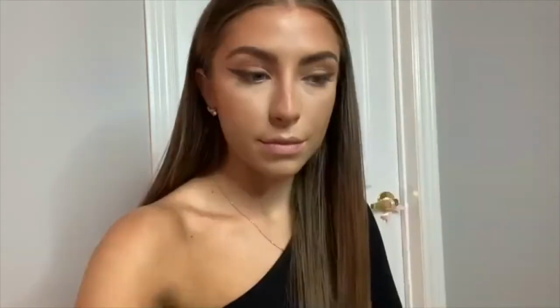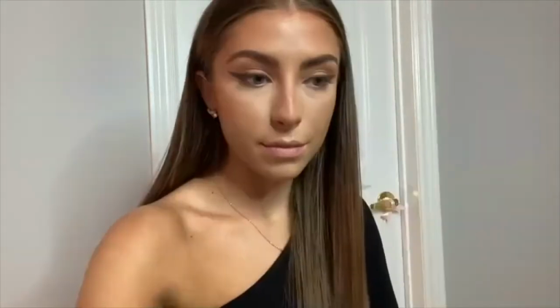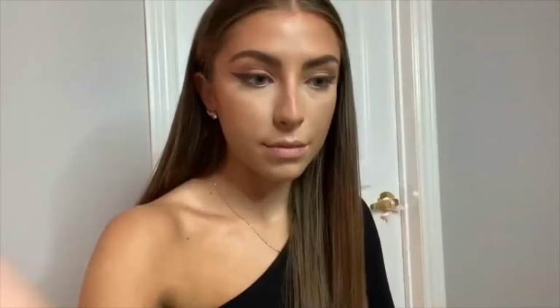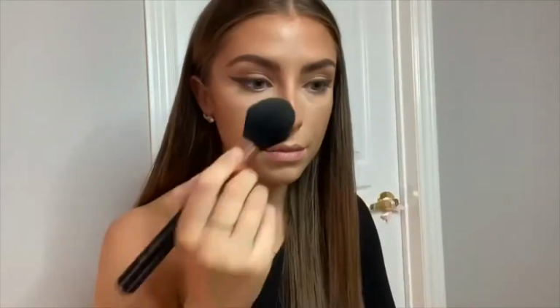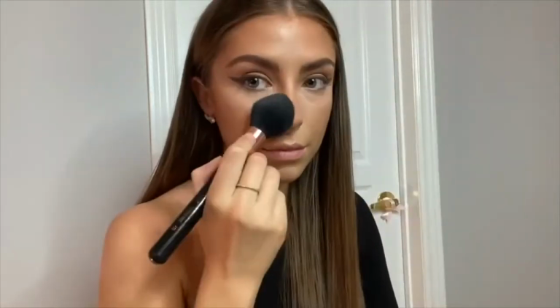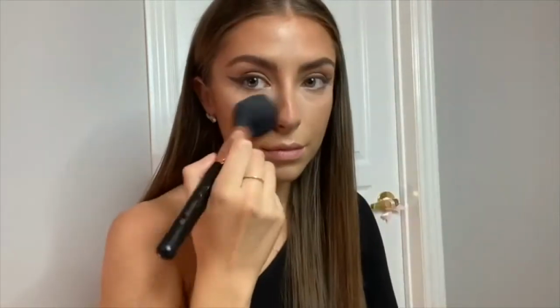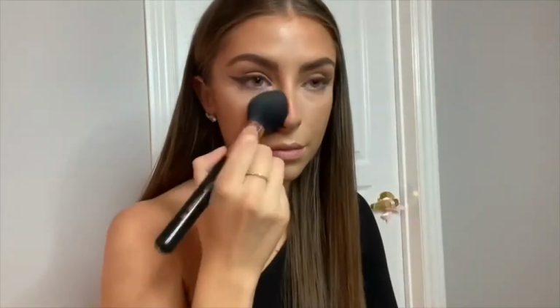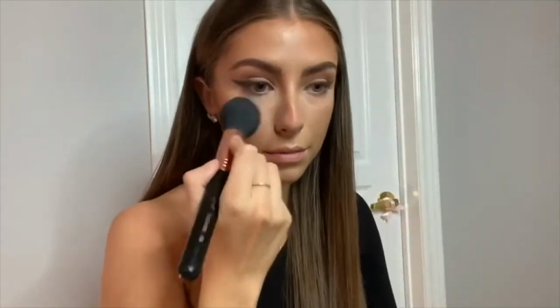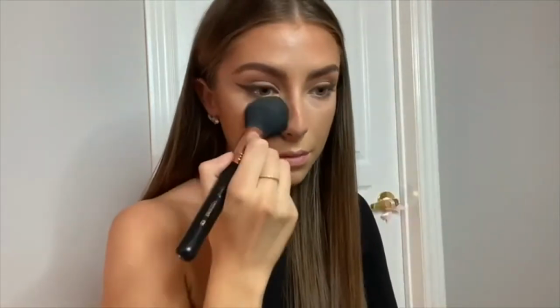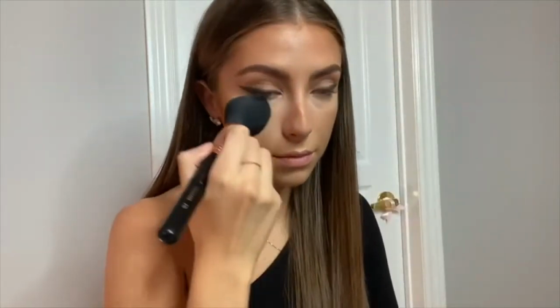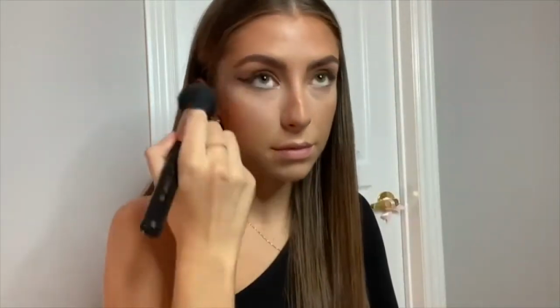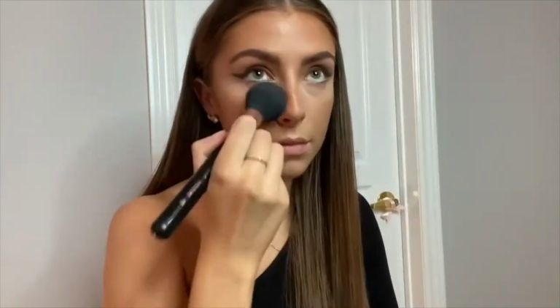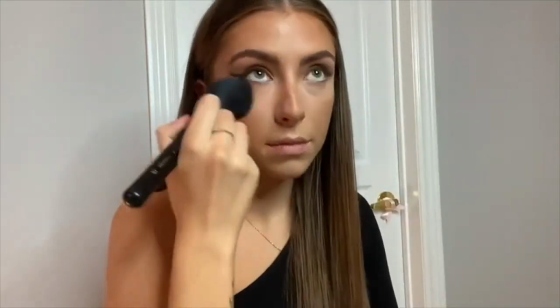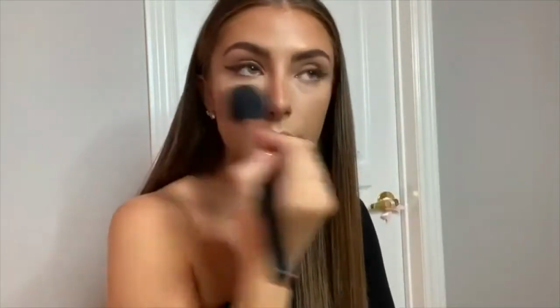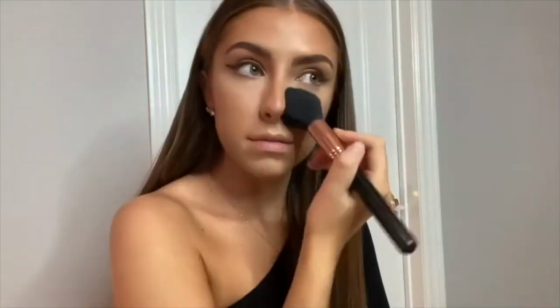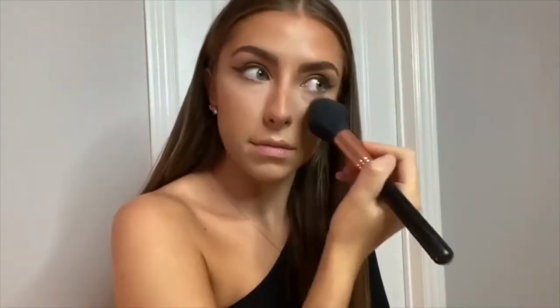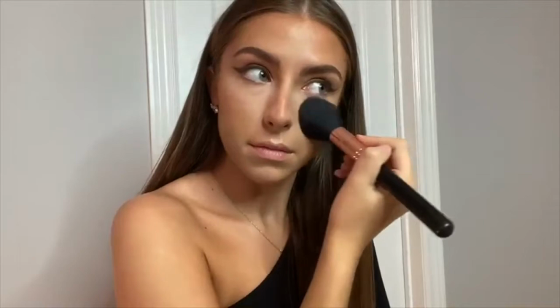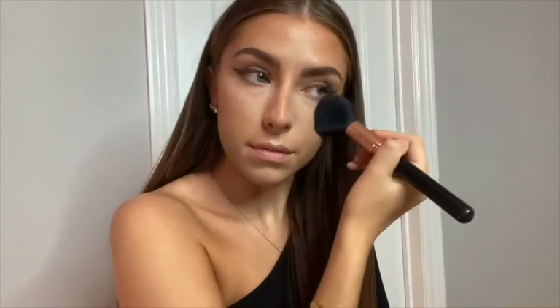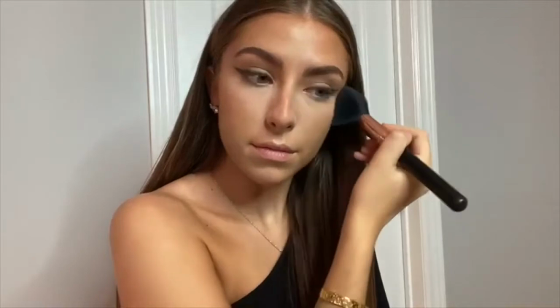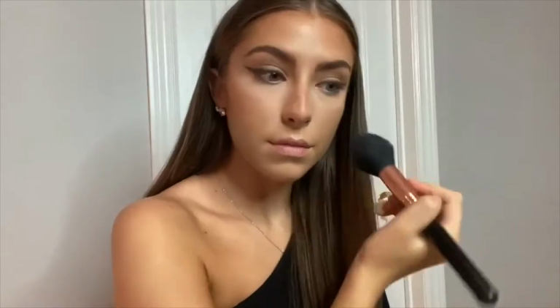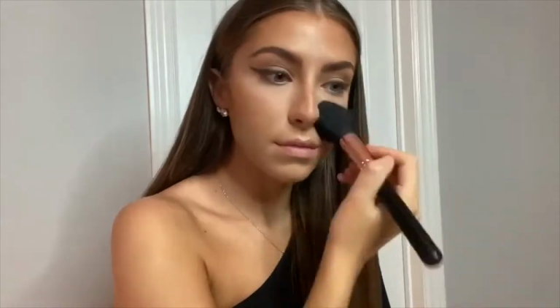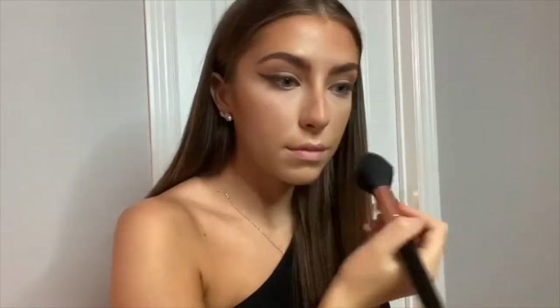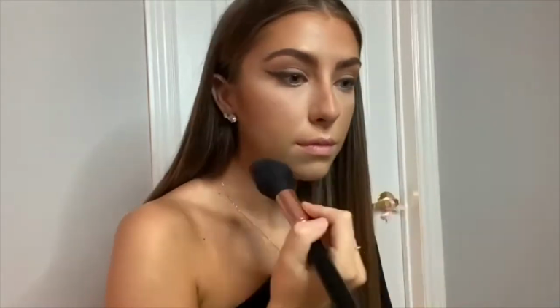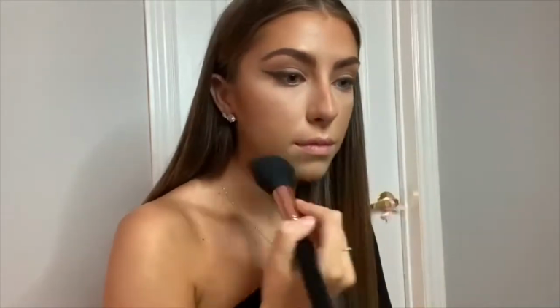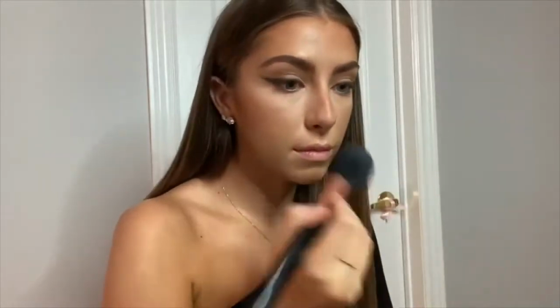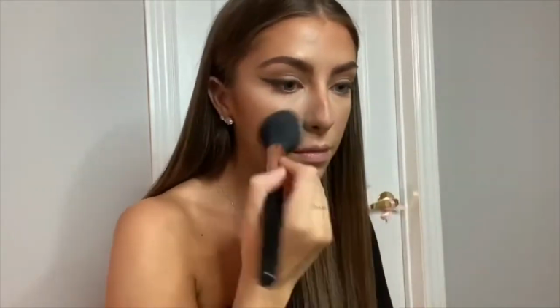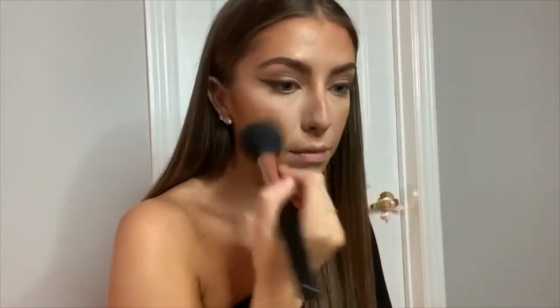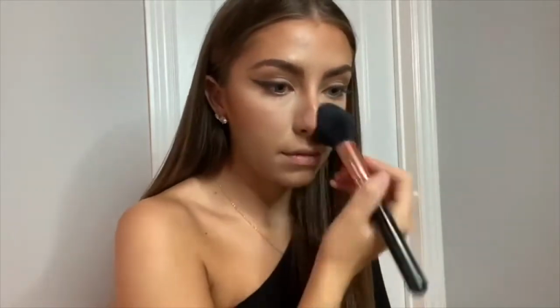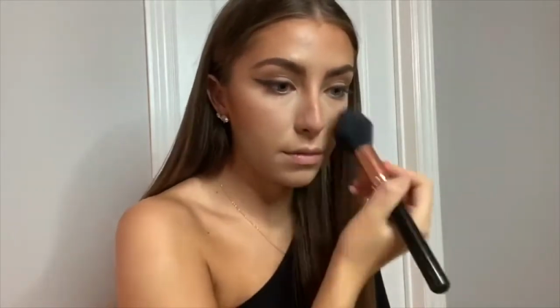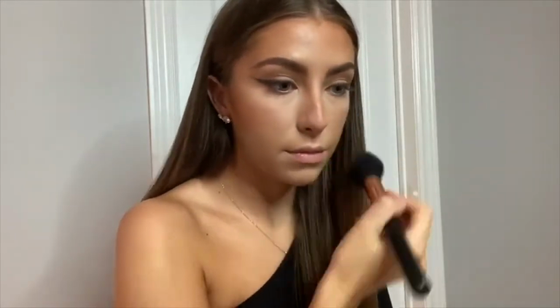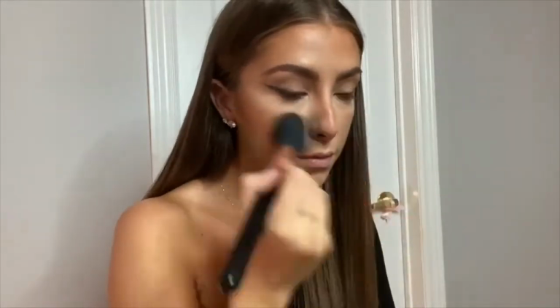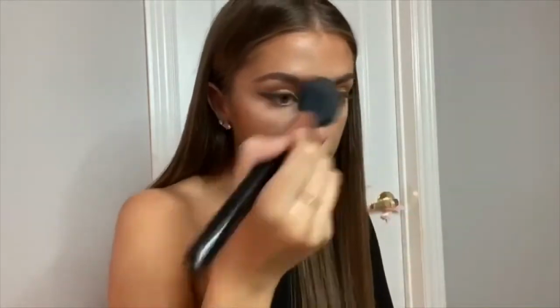With the same brush I'm using for bronzer, I'm just wiping off any extra powder left over on my face.